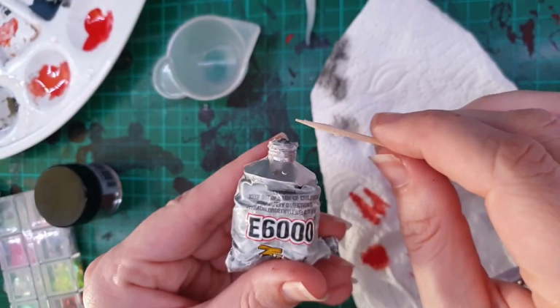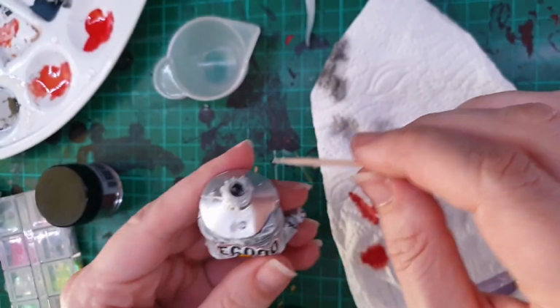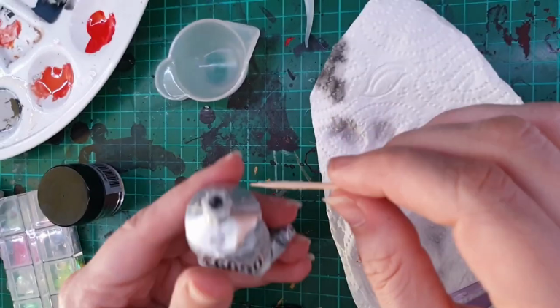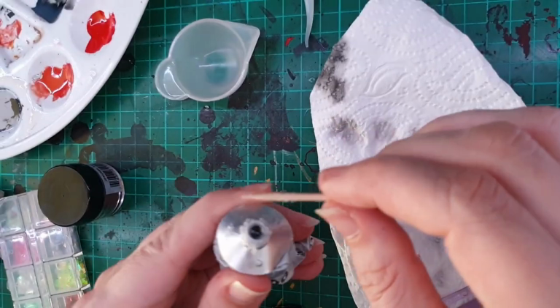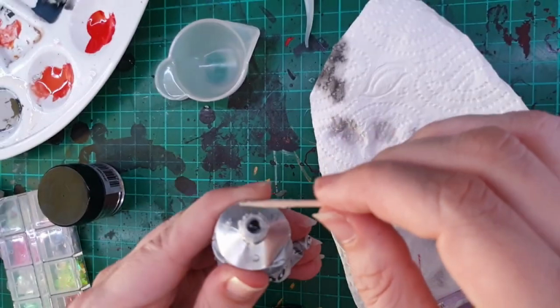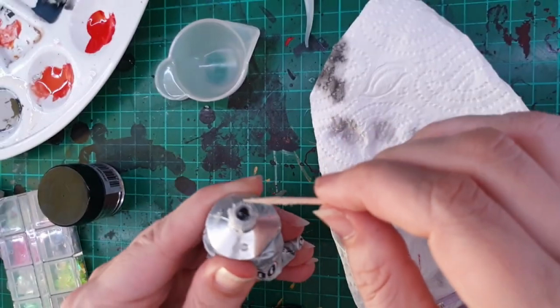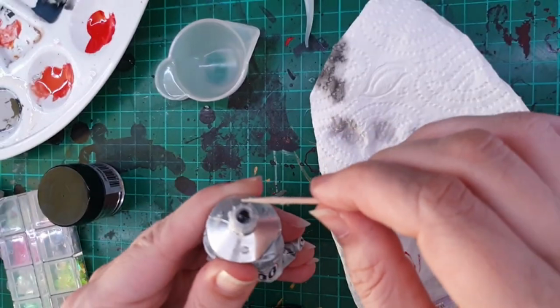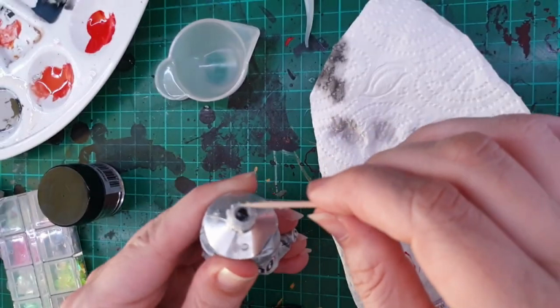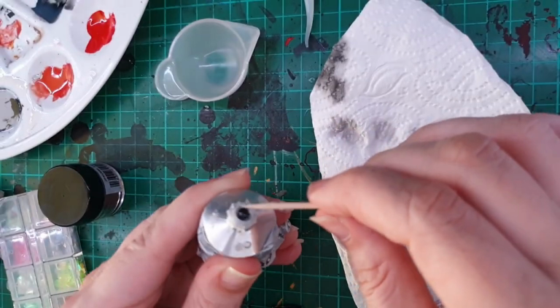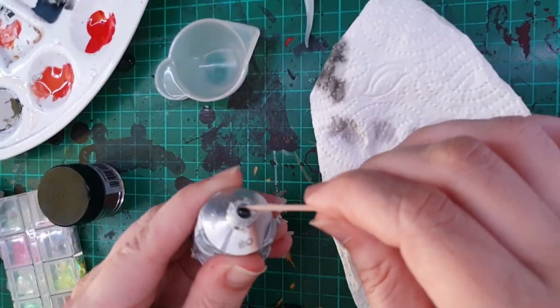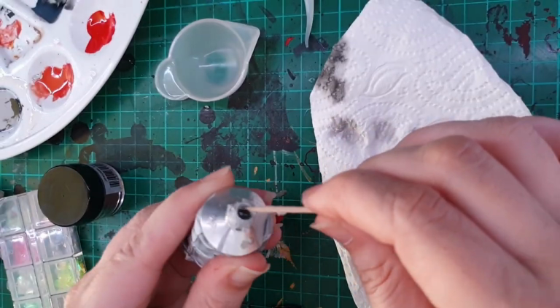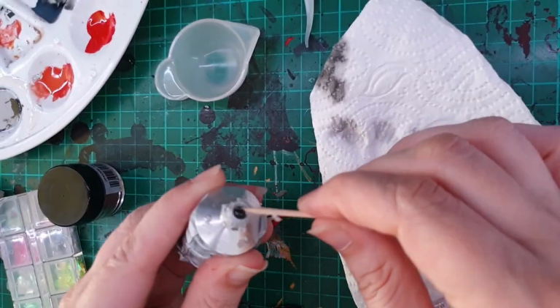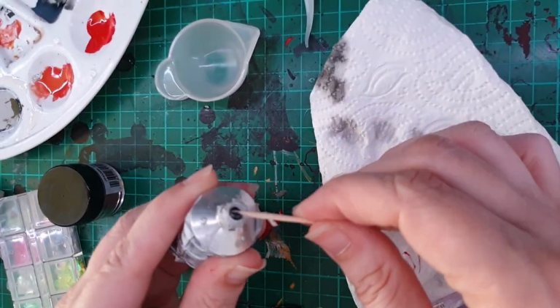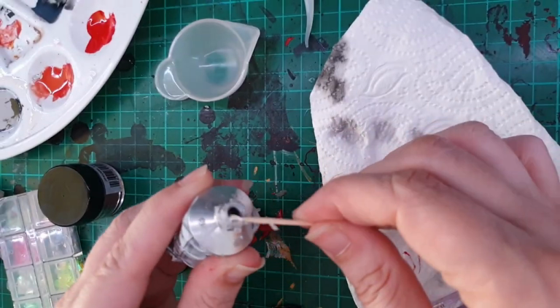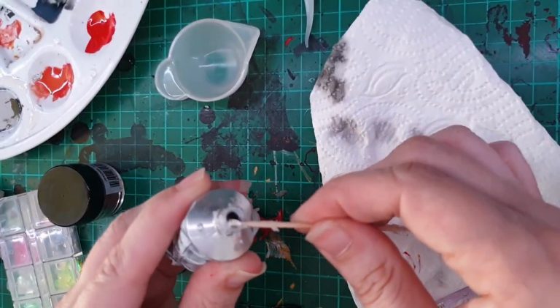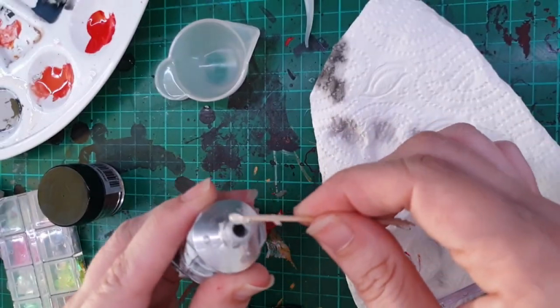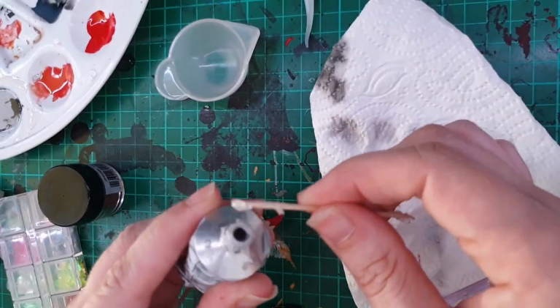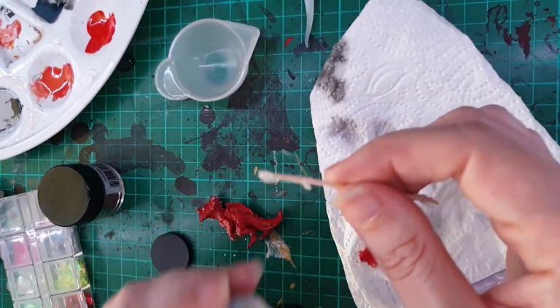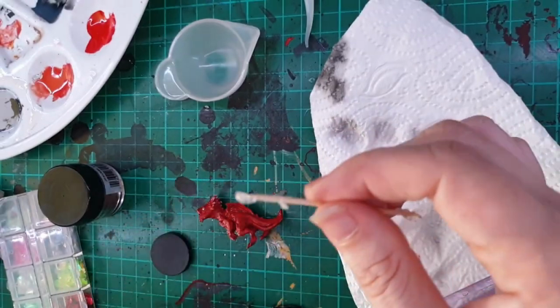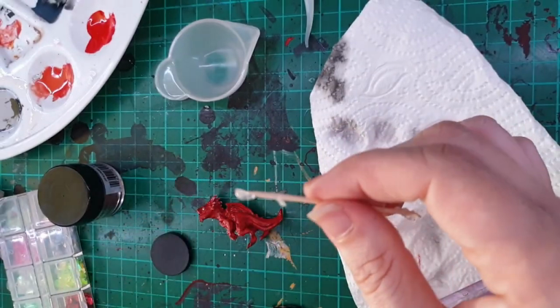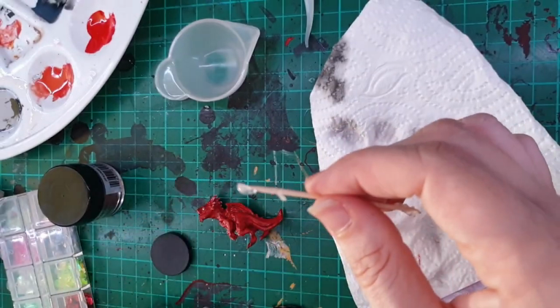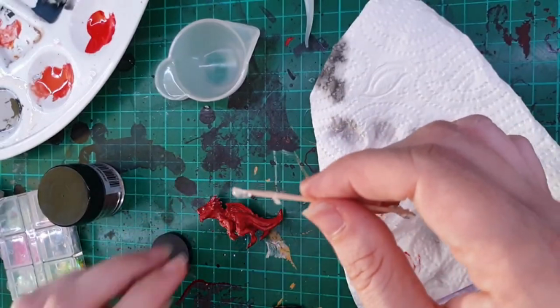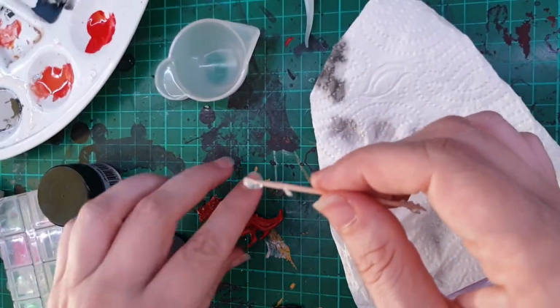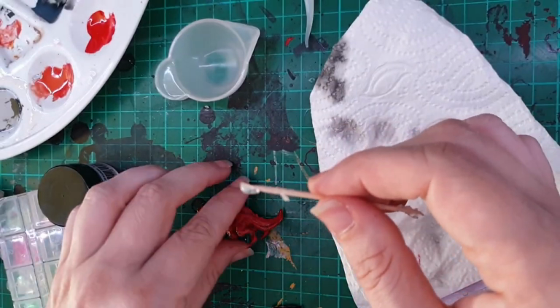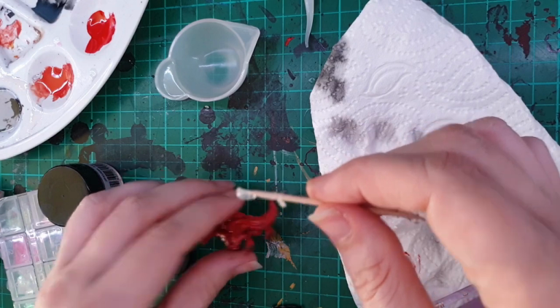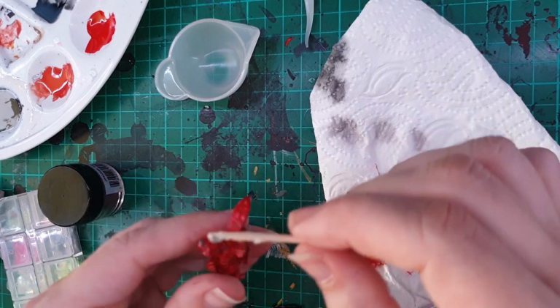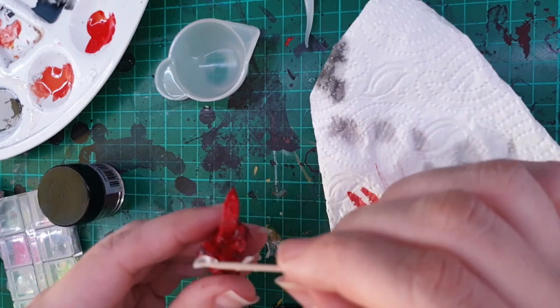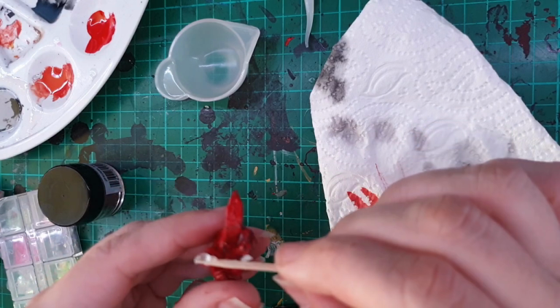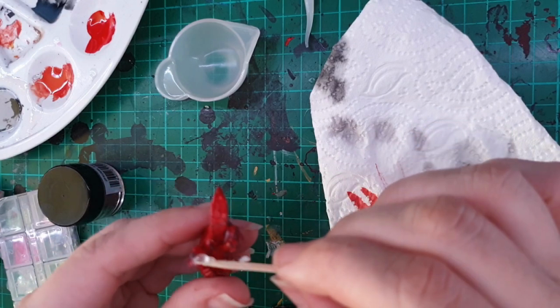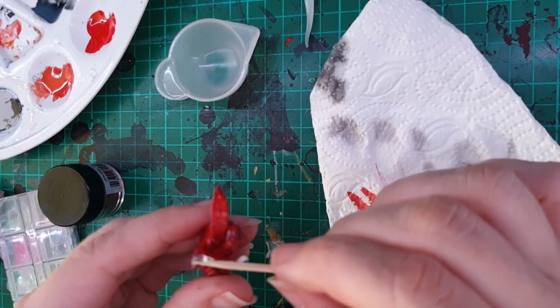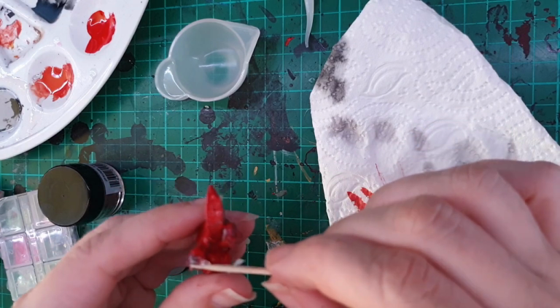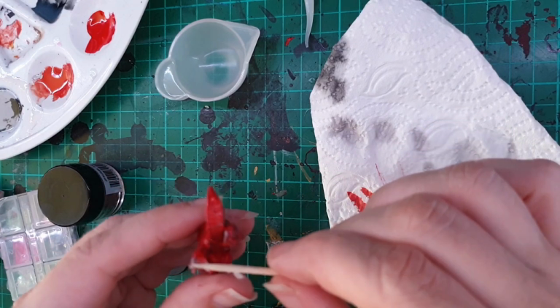Now that the majority of the painting is done, I'm going to use my E6000 Jewelers glue to secure the Wyrmling down to its base.